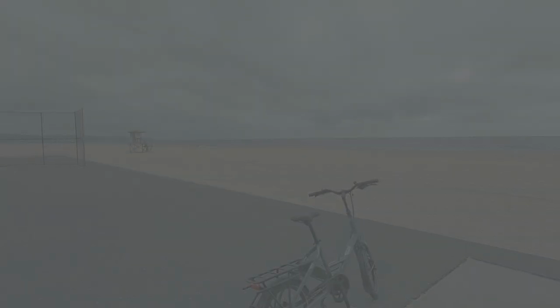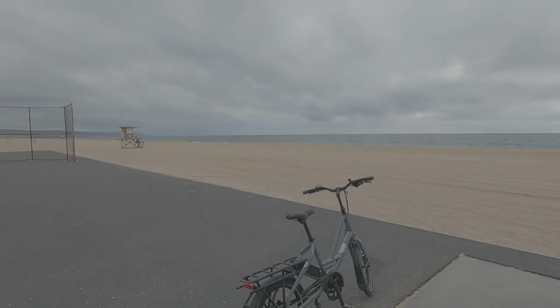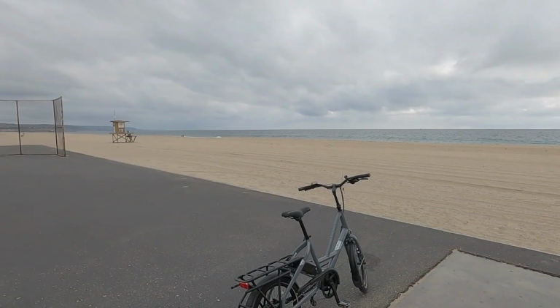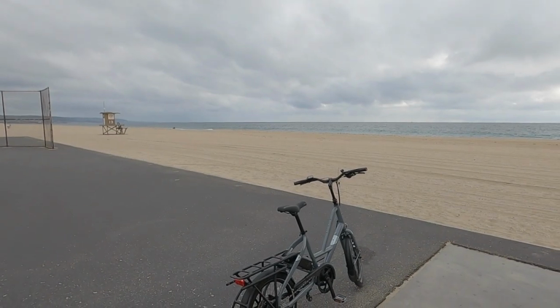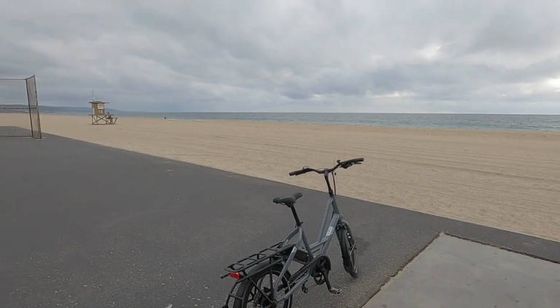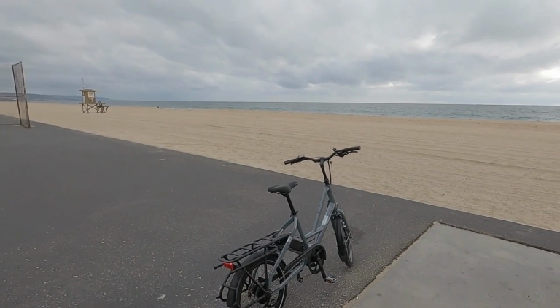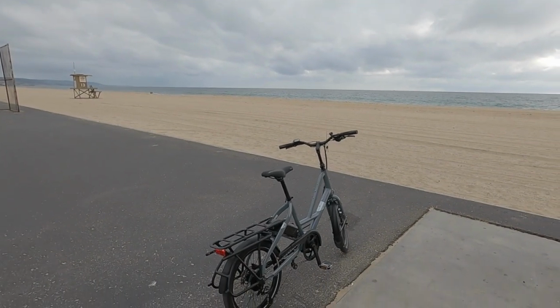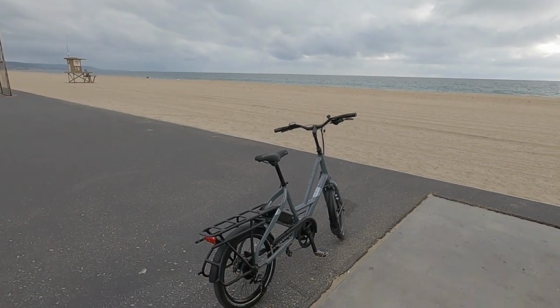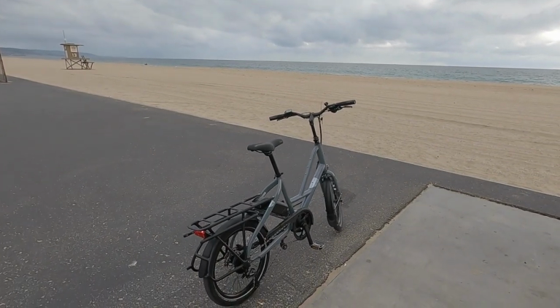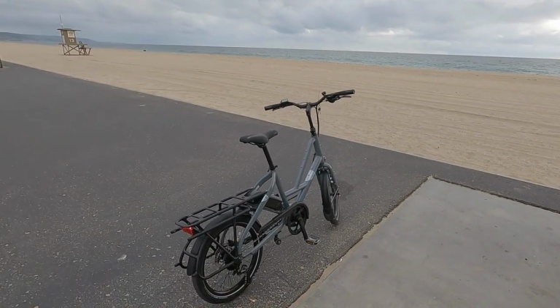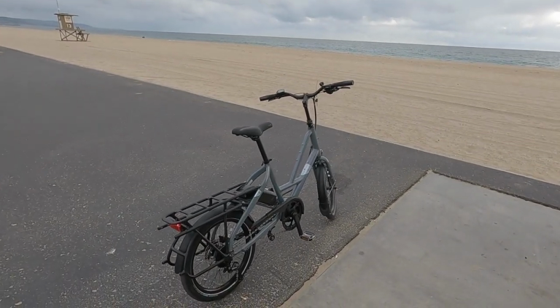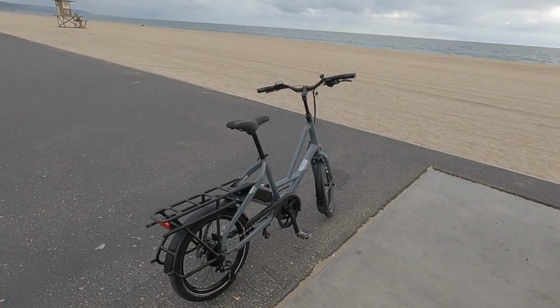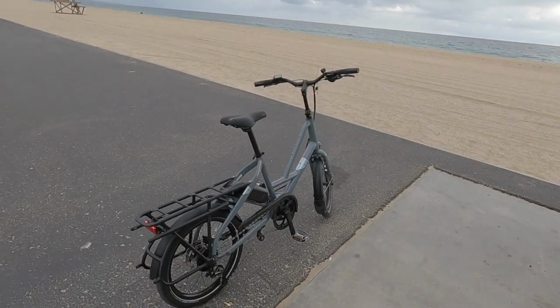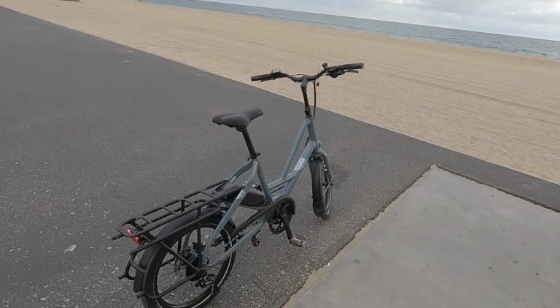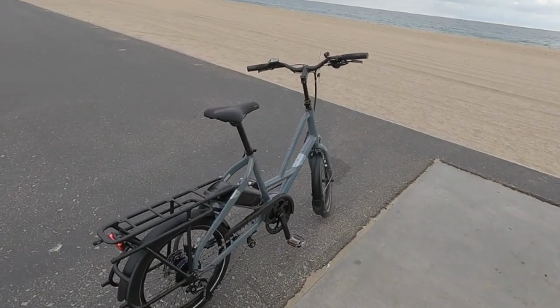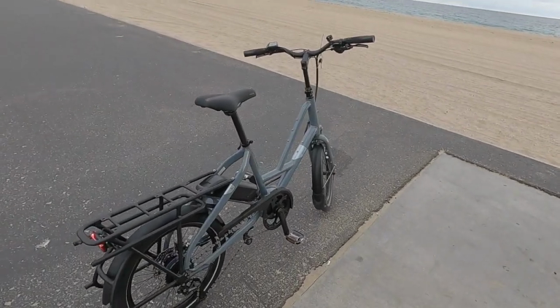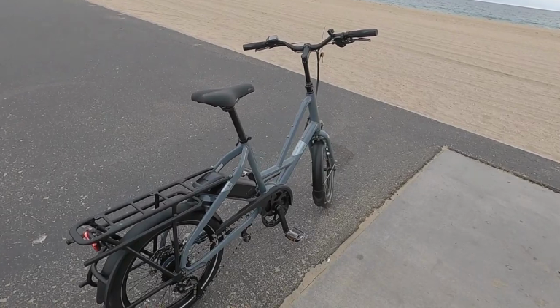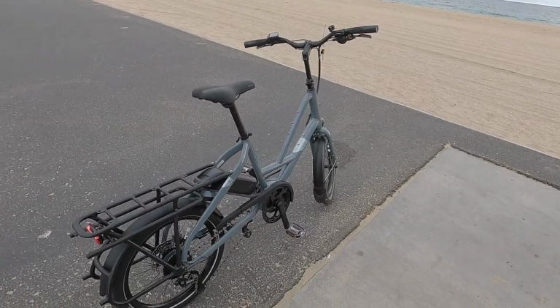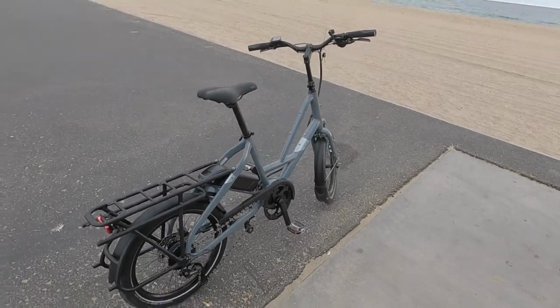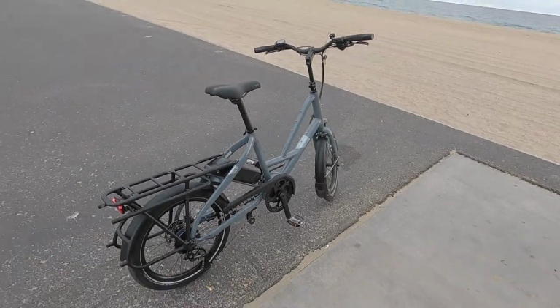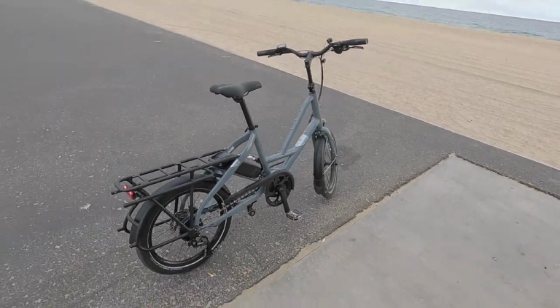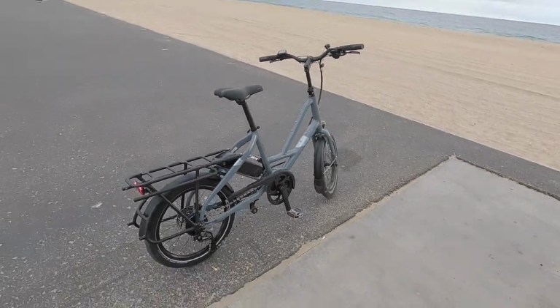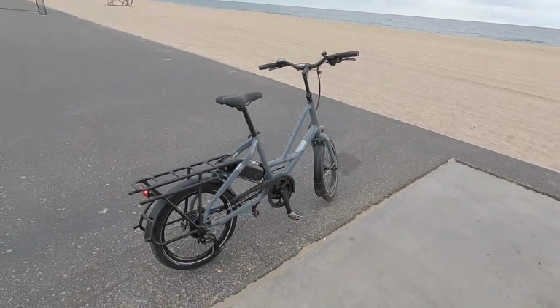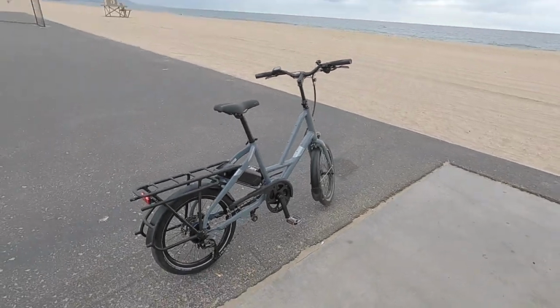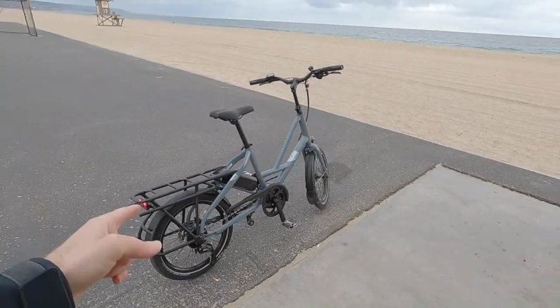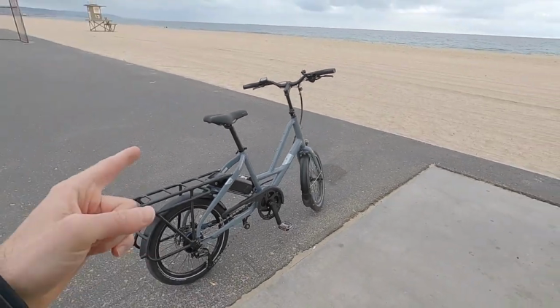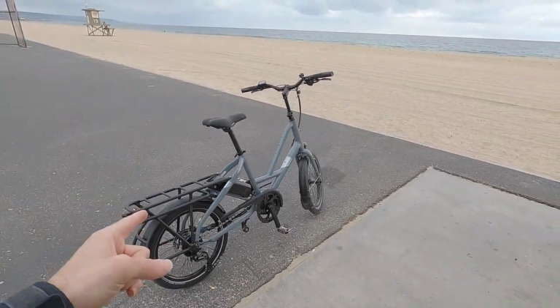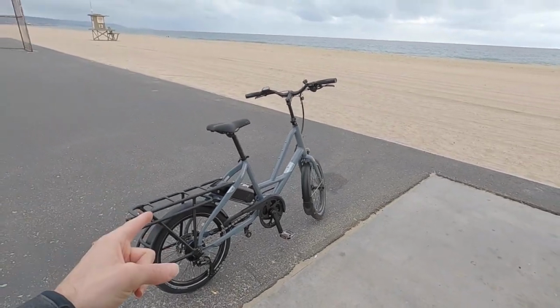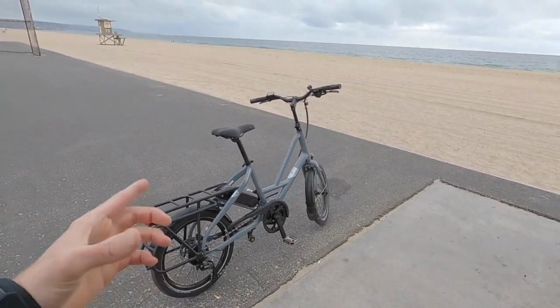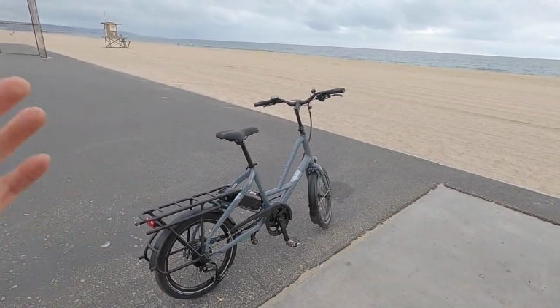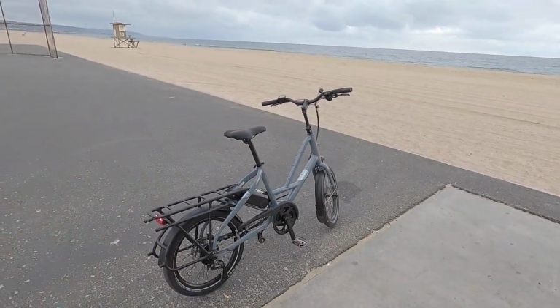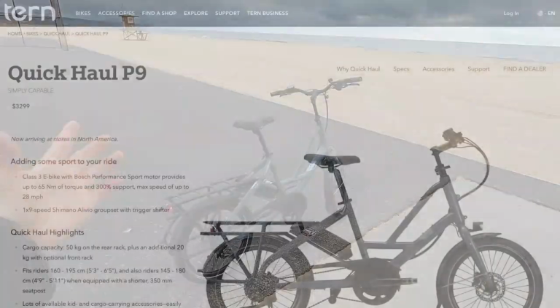Hey guys, we're in Newport Beach, checking out the Tern Quick Haul. This is the P9 Performance.